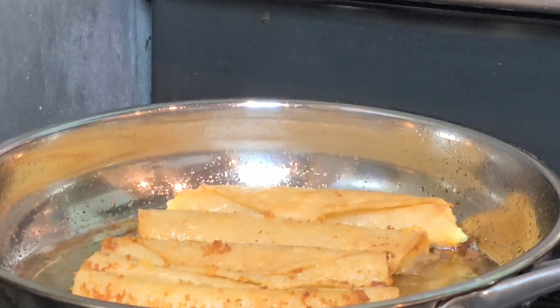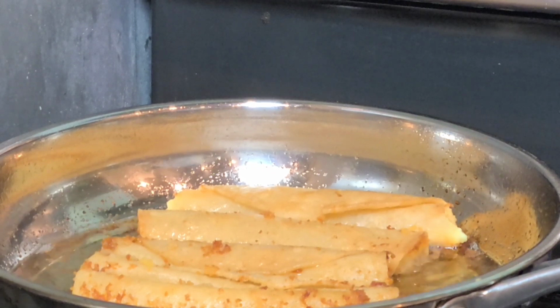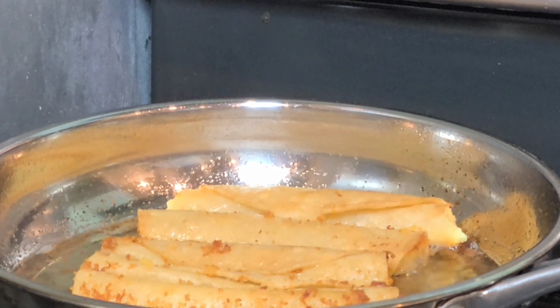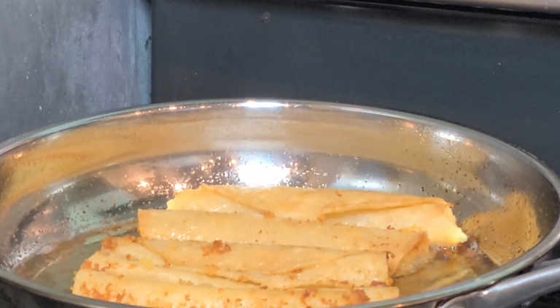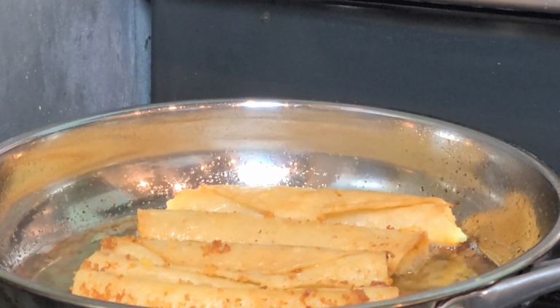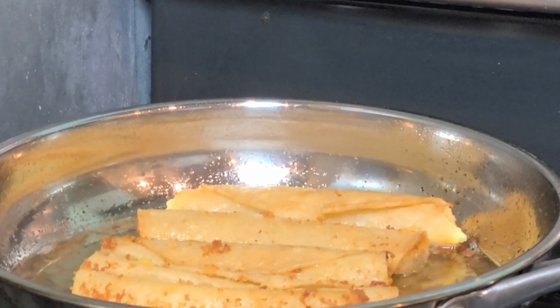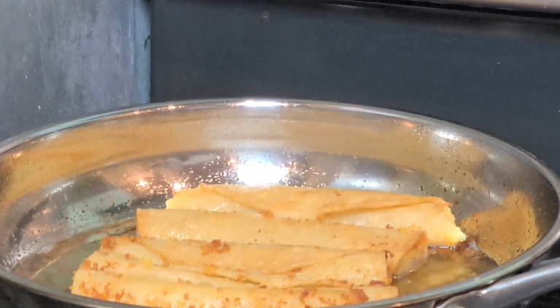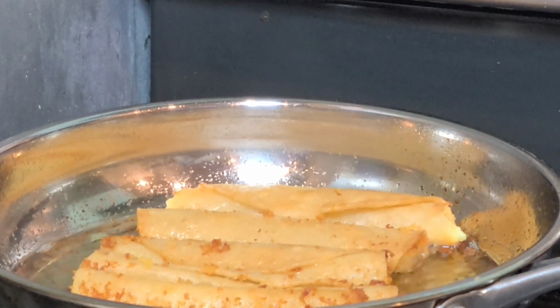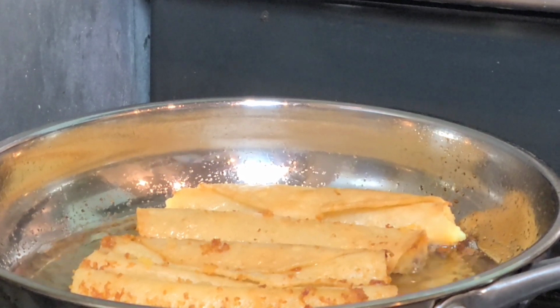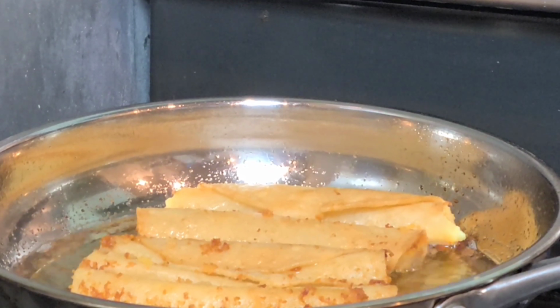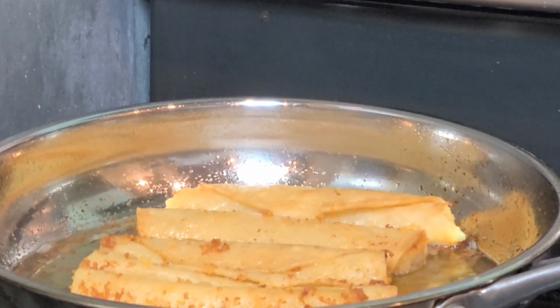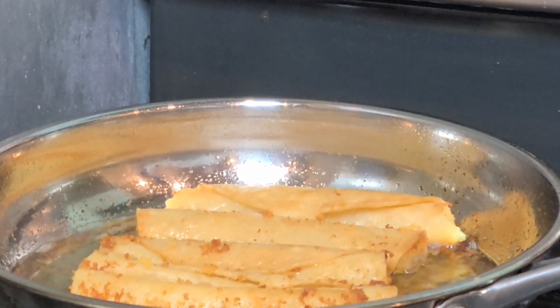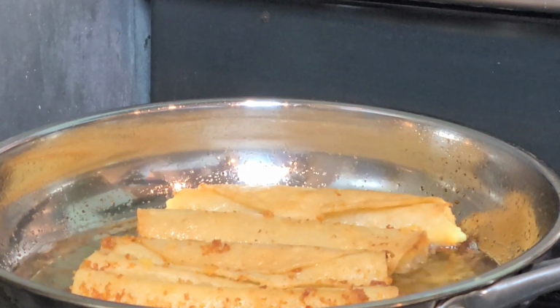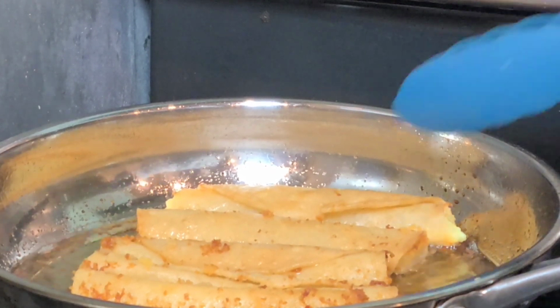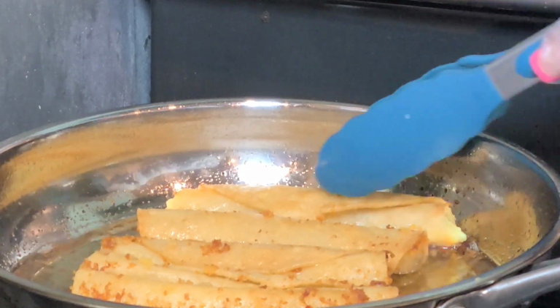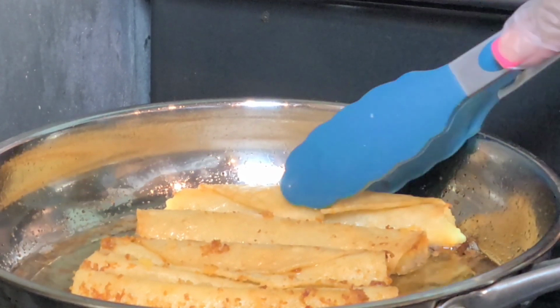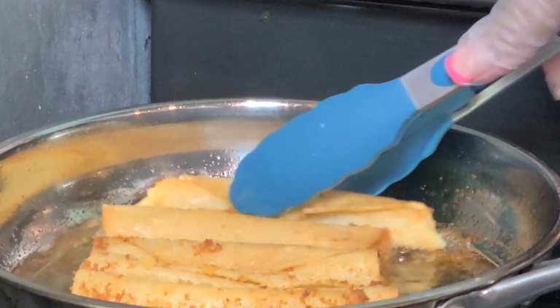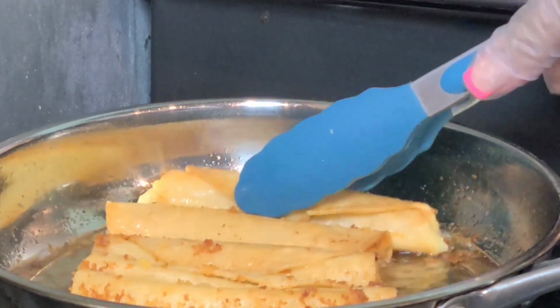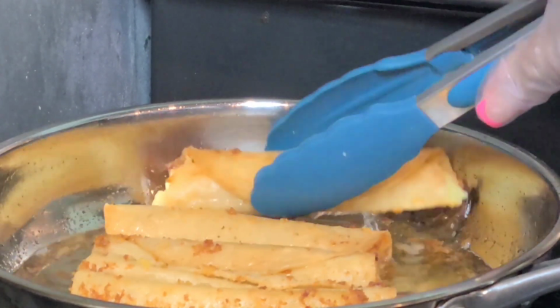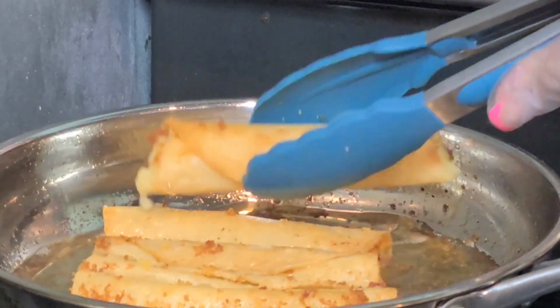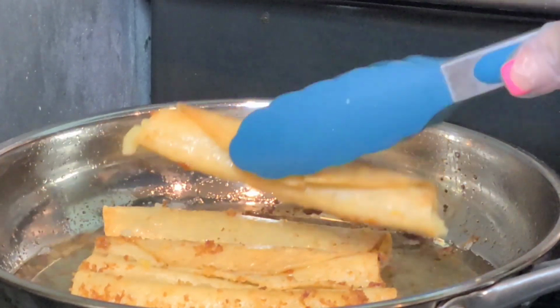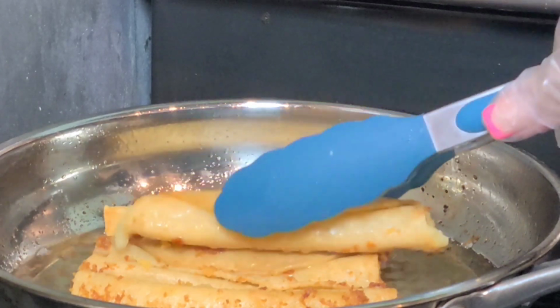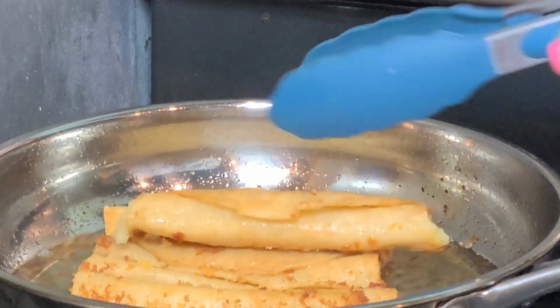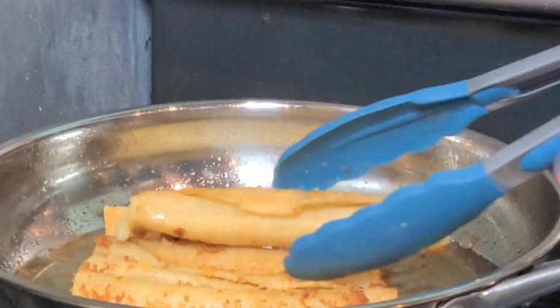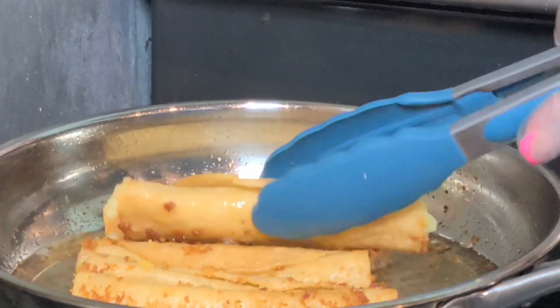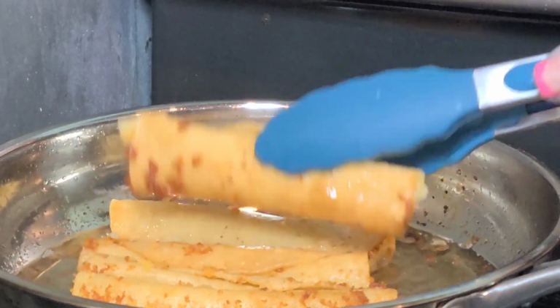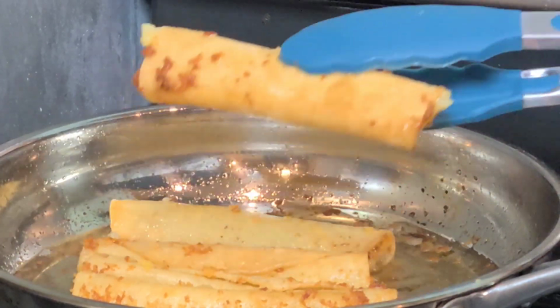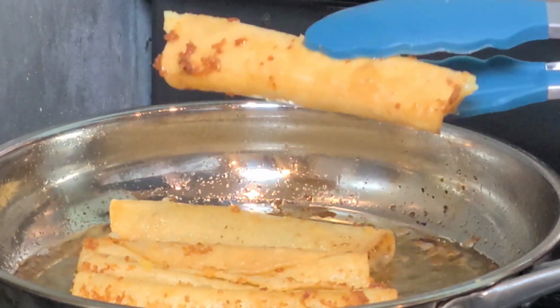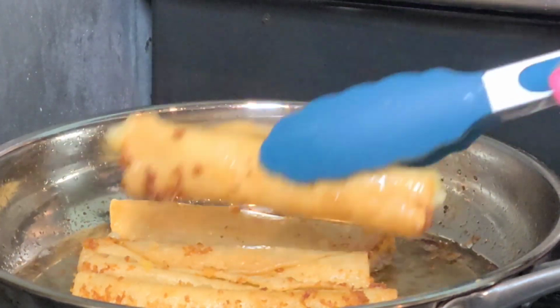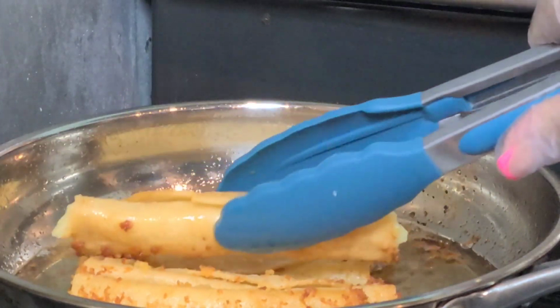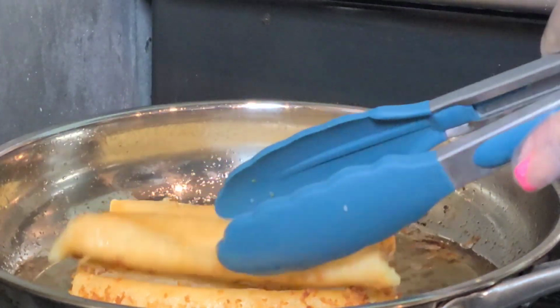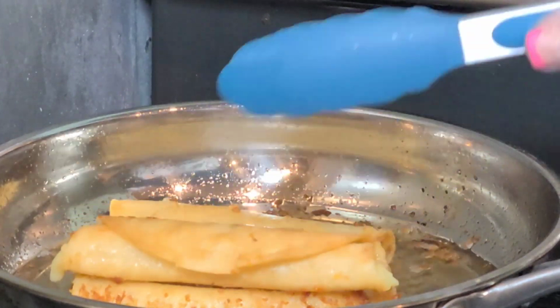Our tacos dorados have a beautiful color, and this is the way that they have to look.